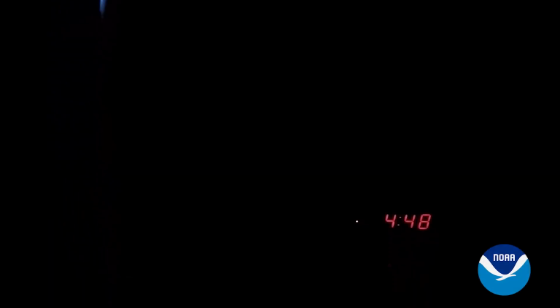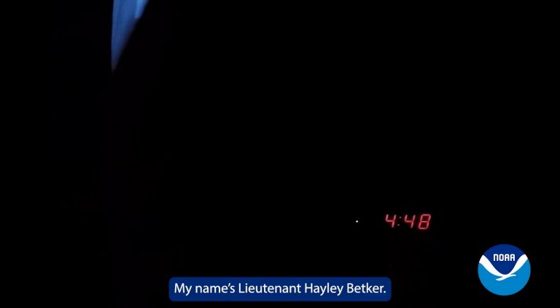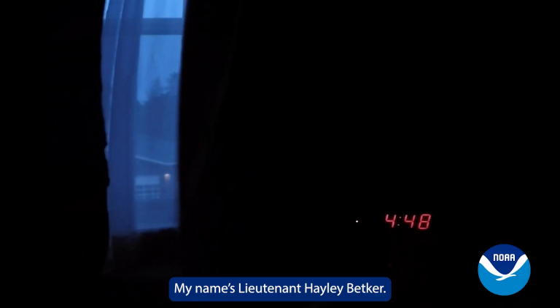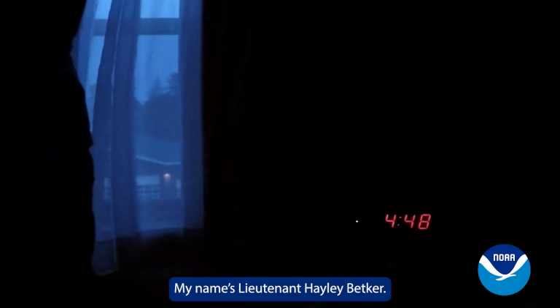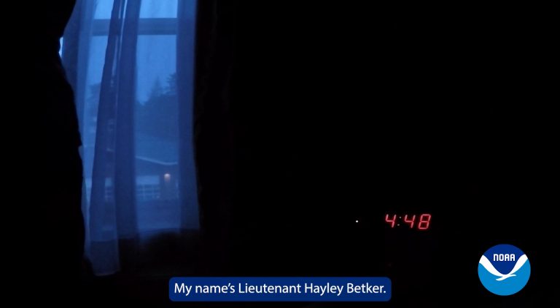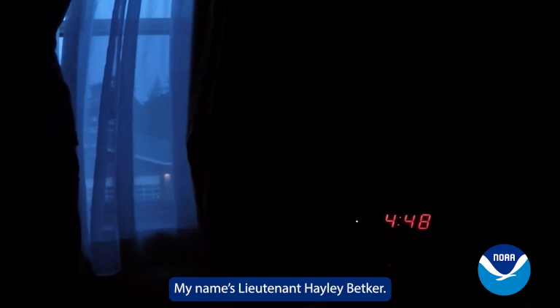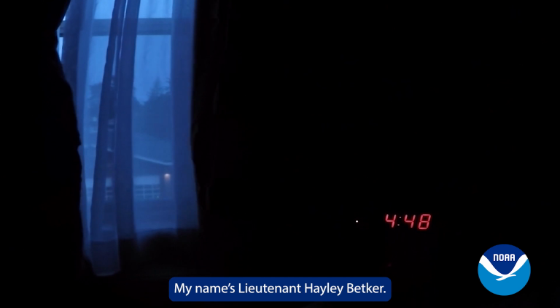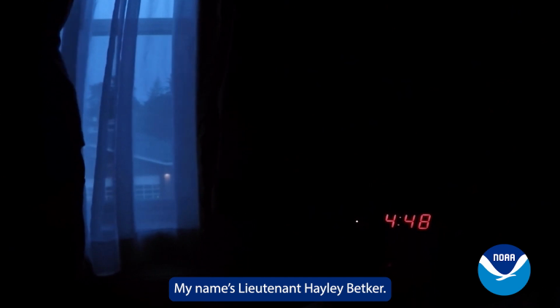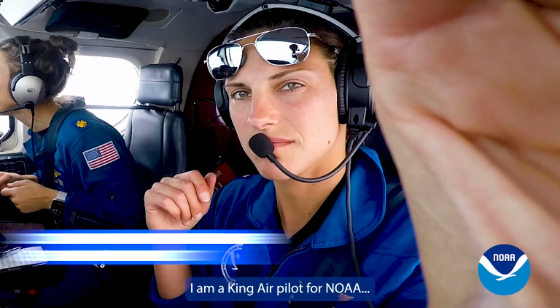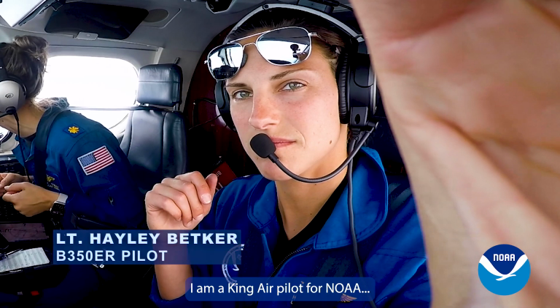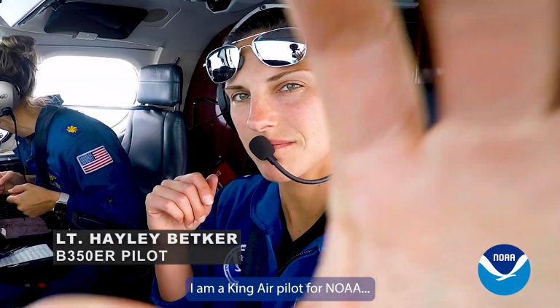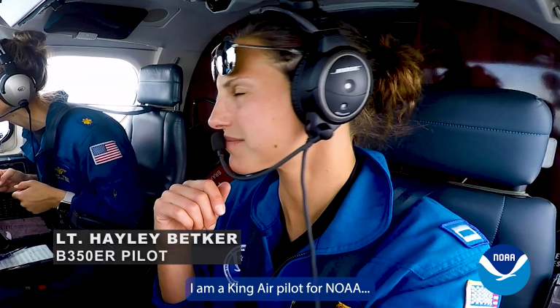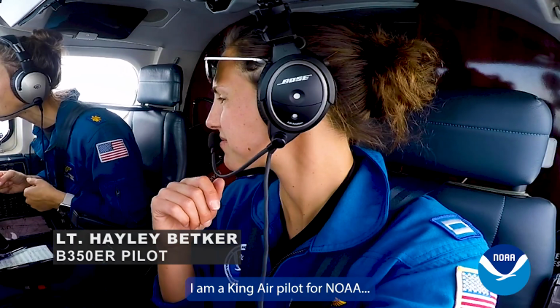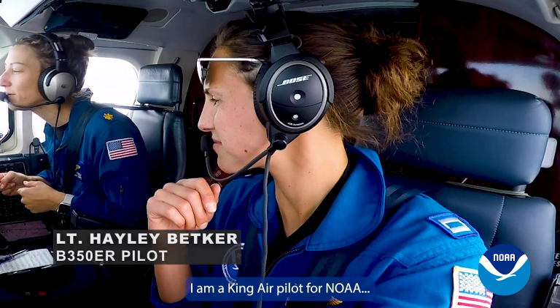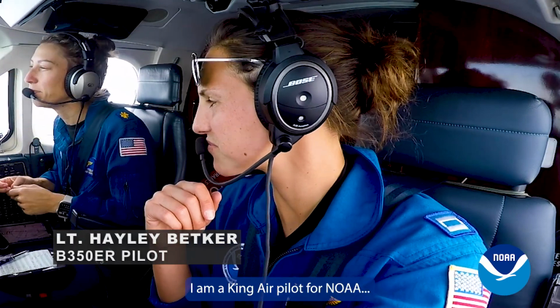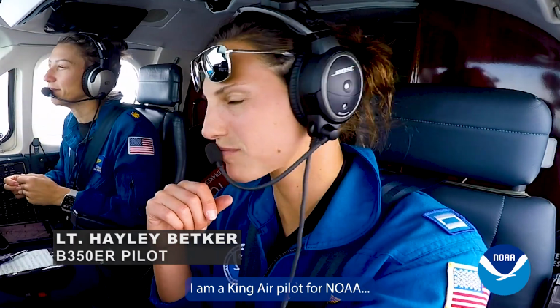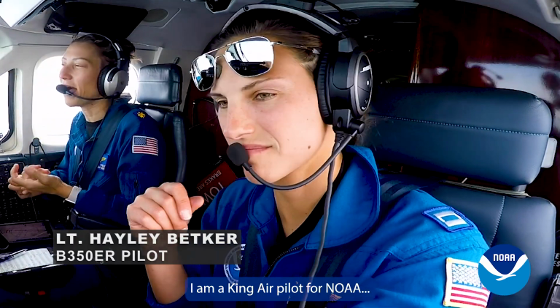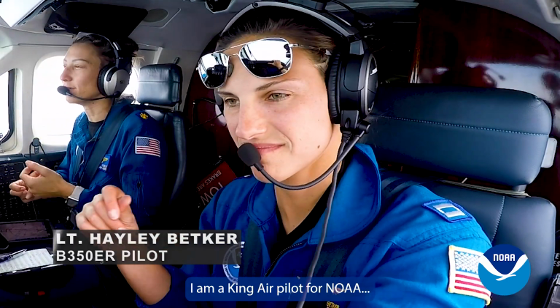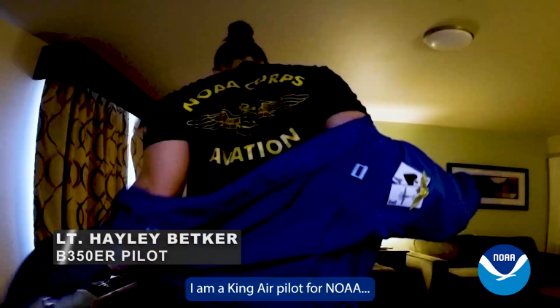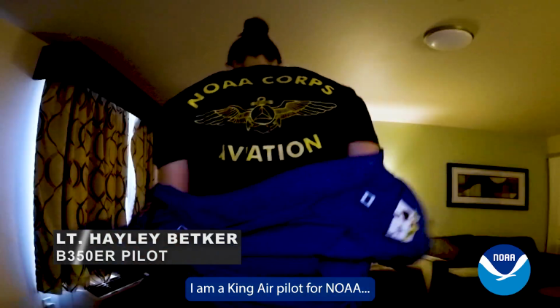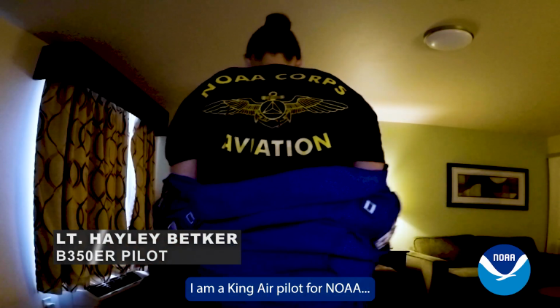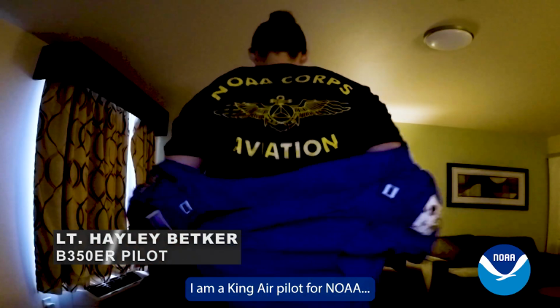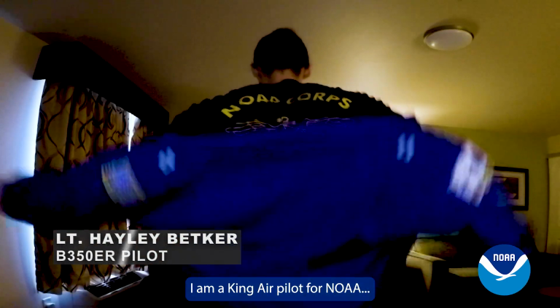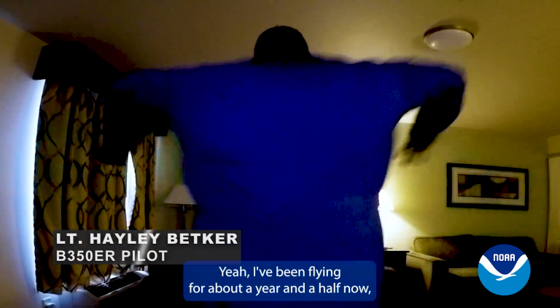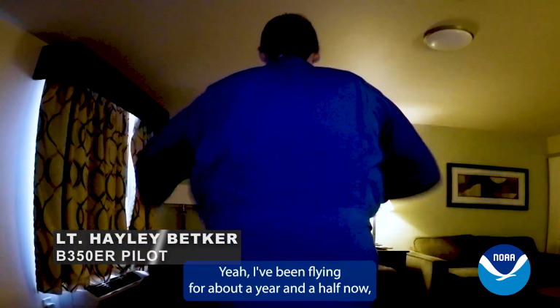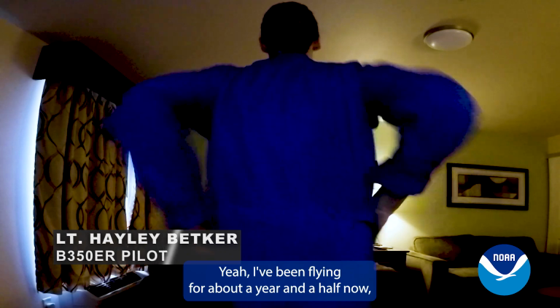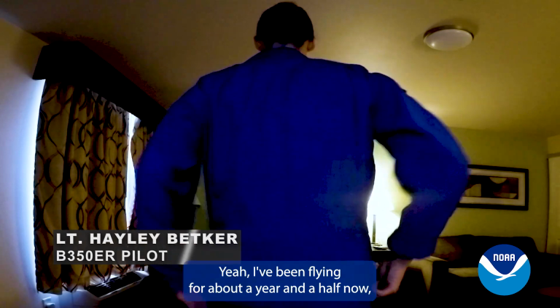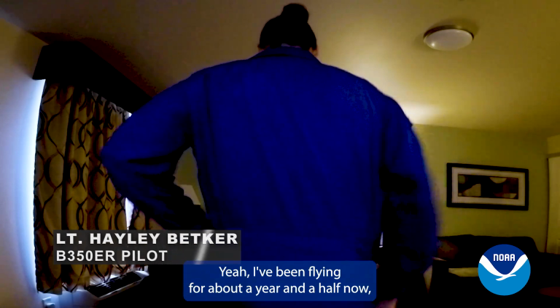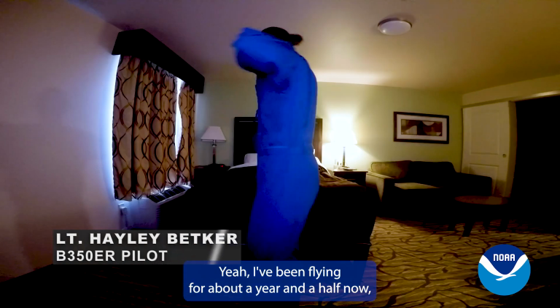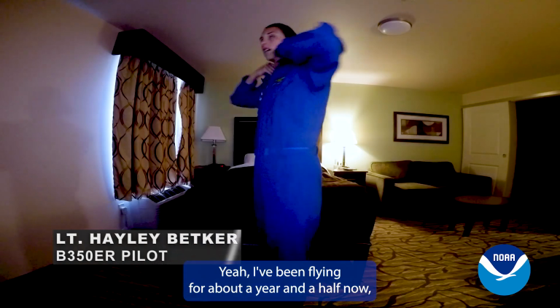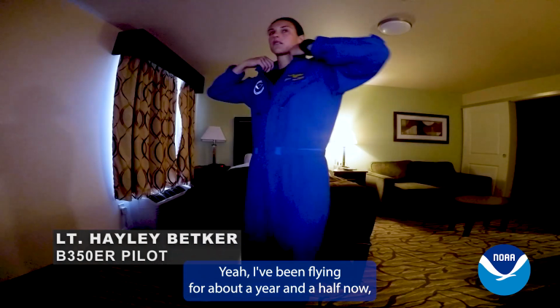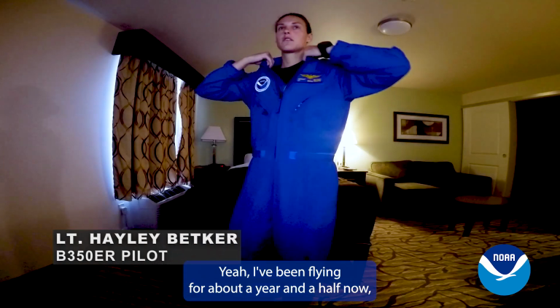My name is Lieutenant Haley Becker. I am a King Air pilot for NOAA. I've been flying for about a year and a half now.